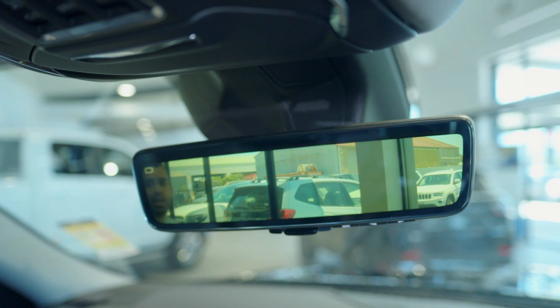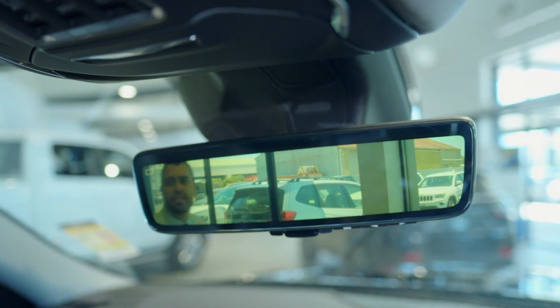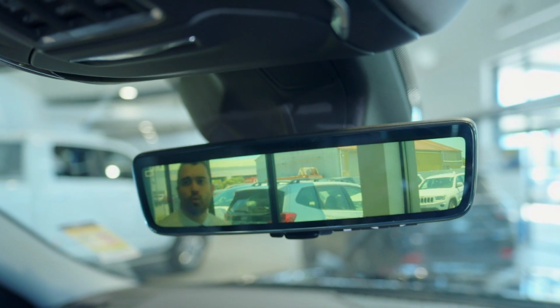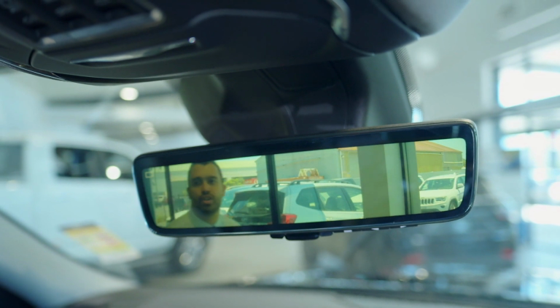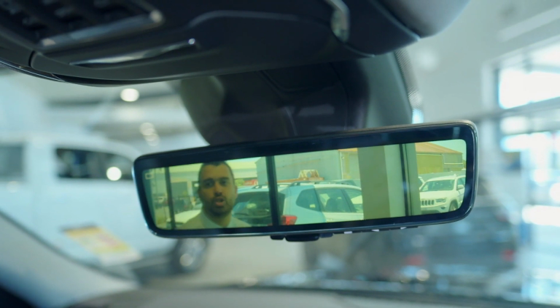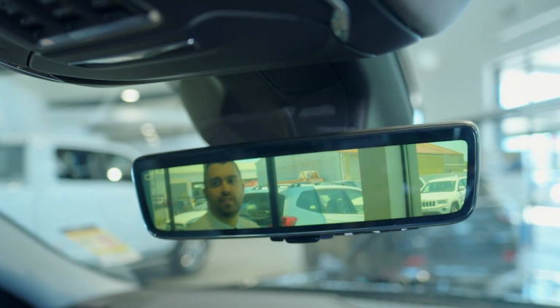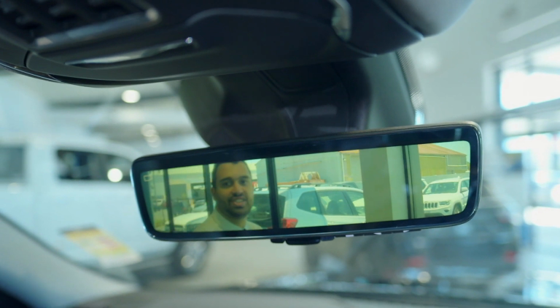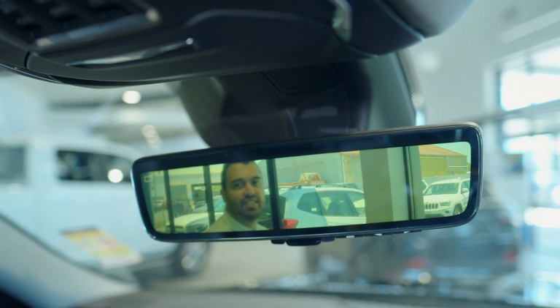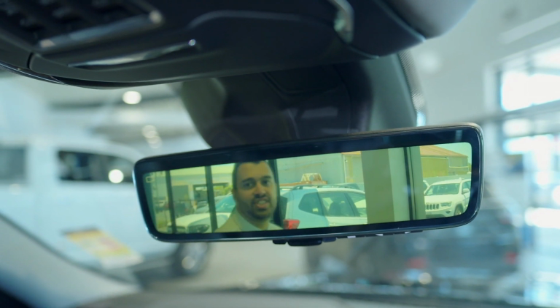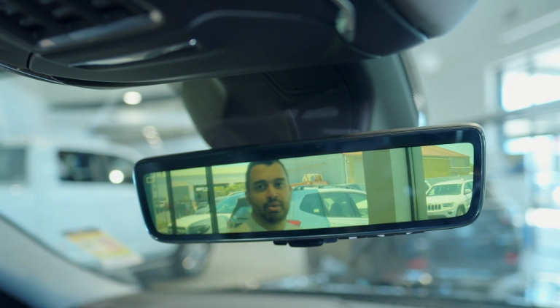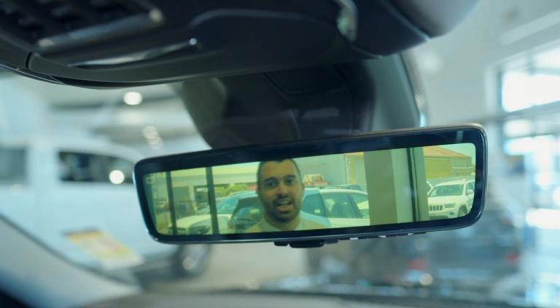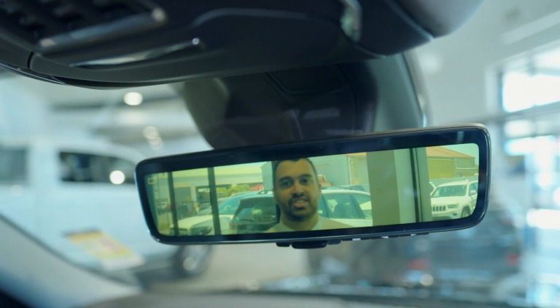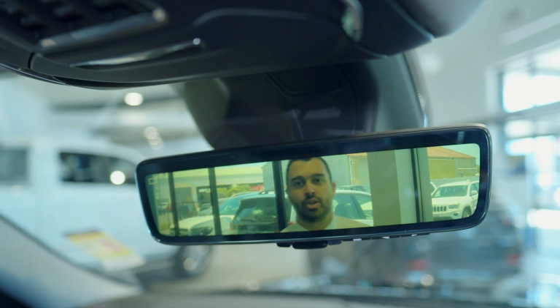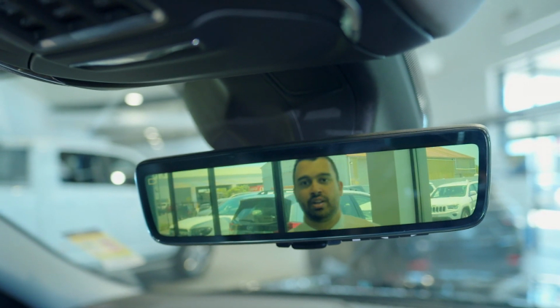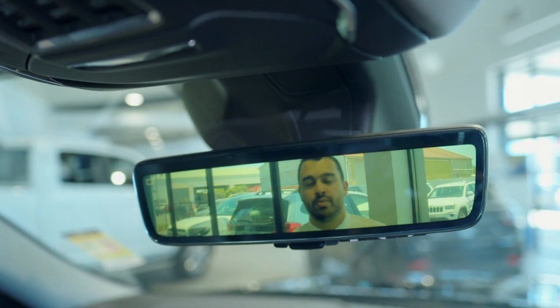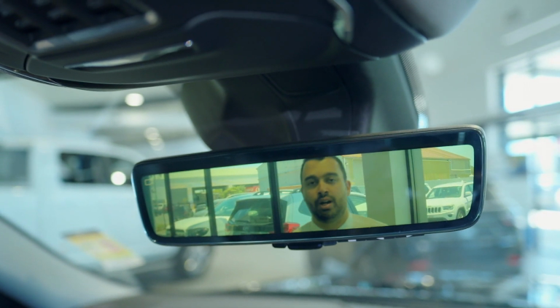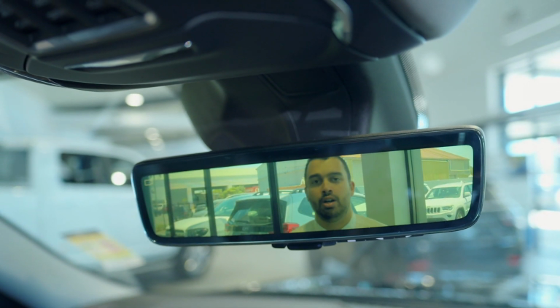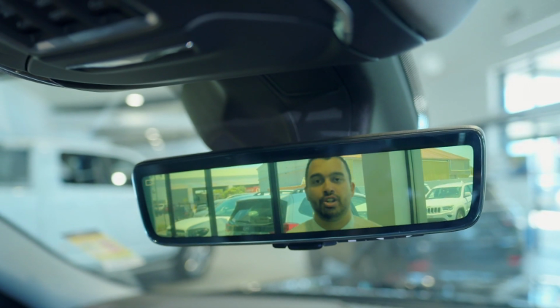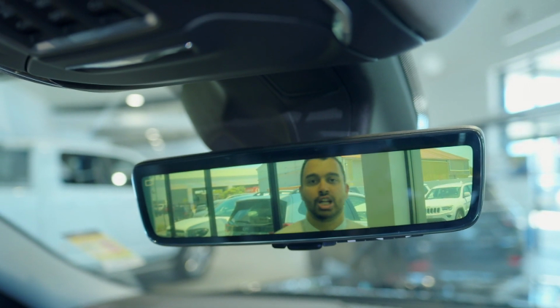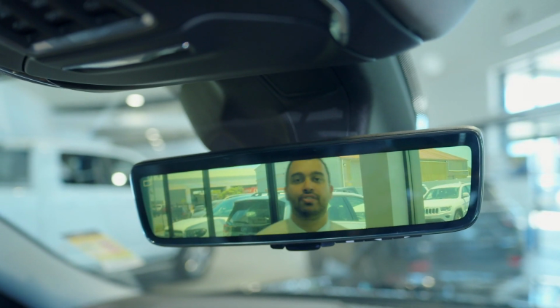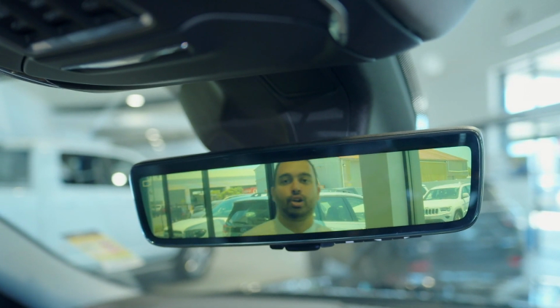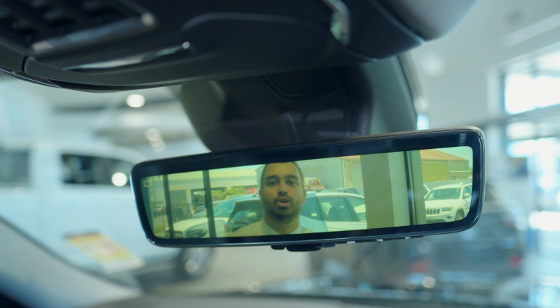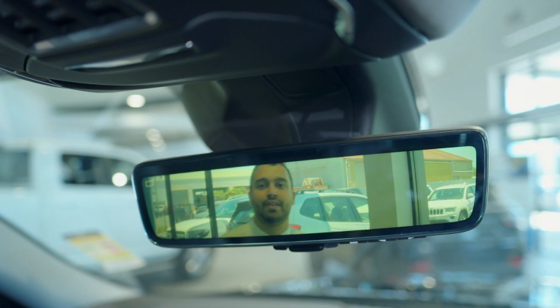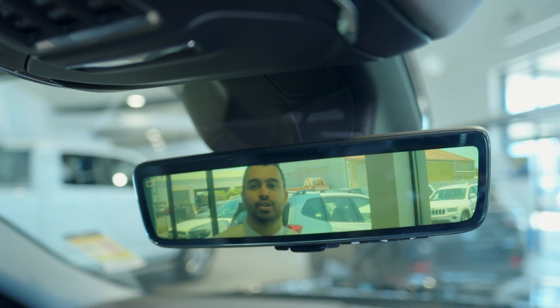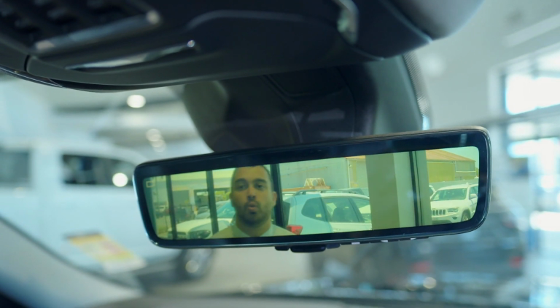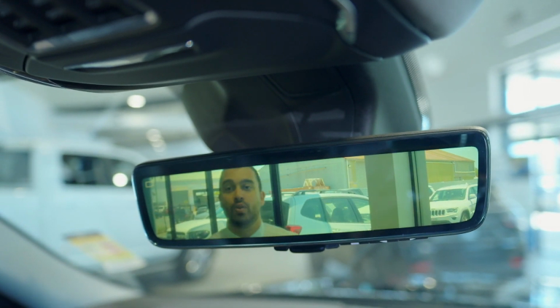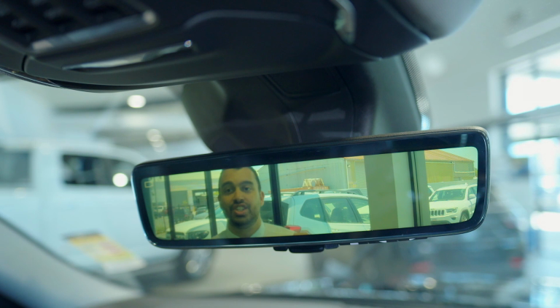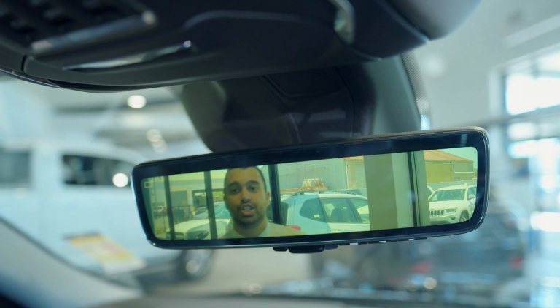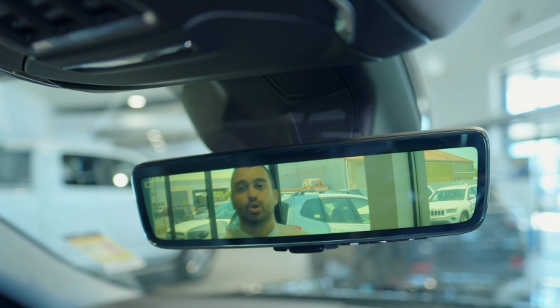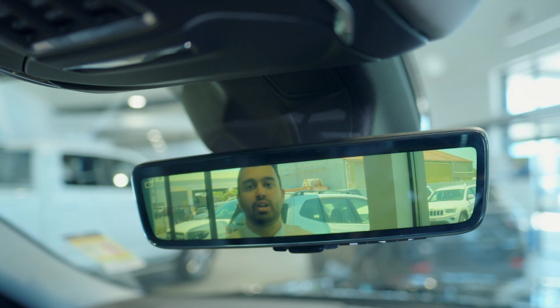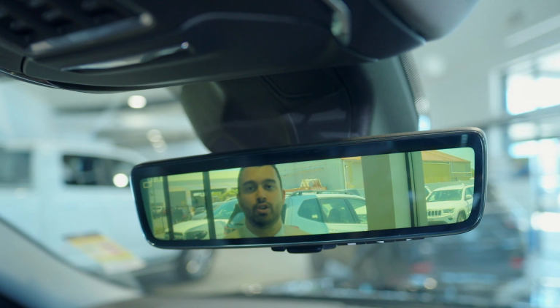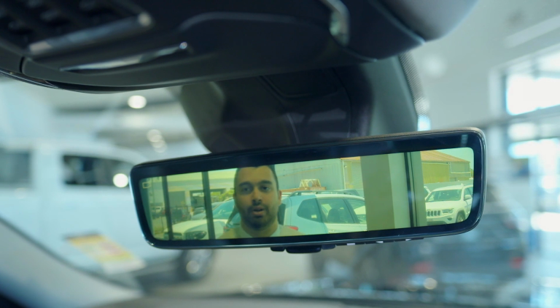Nothing worse than driving a seven-seater and not being able to see out of the rearview mirror. Jeep have got you covered with the digital rearview mirror.